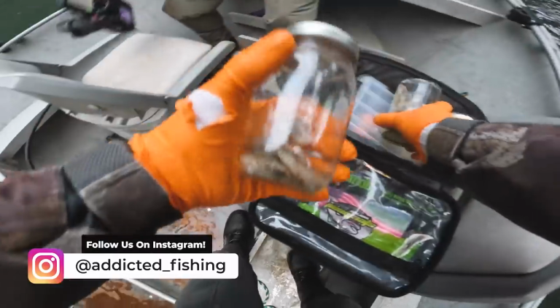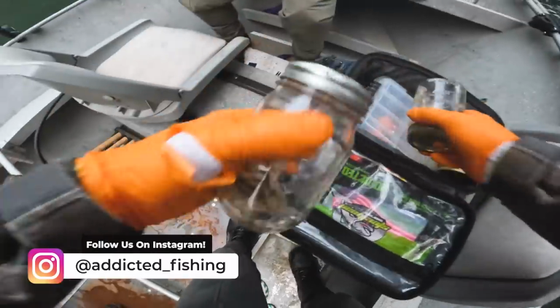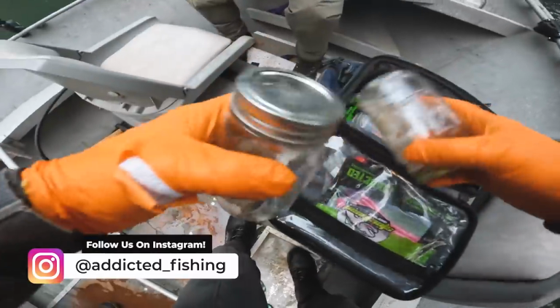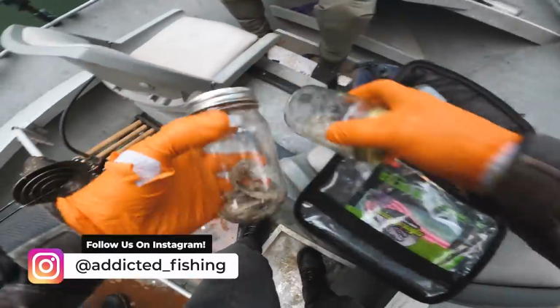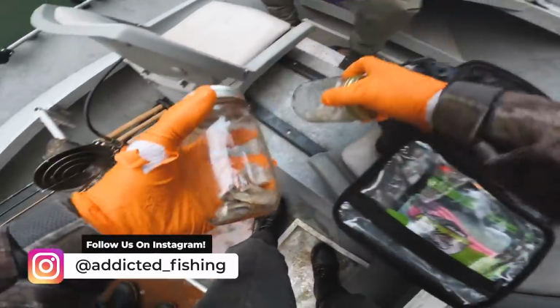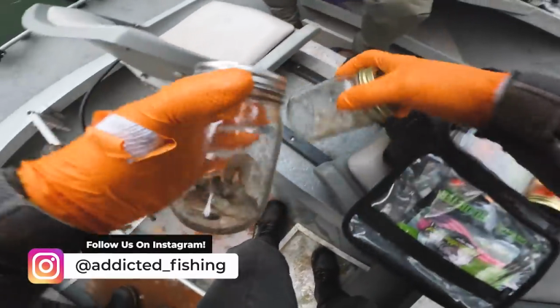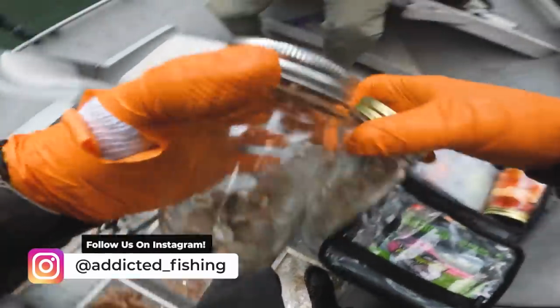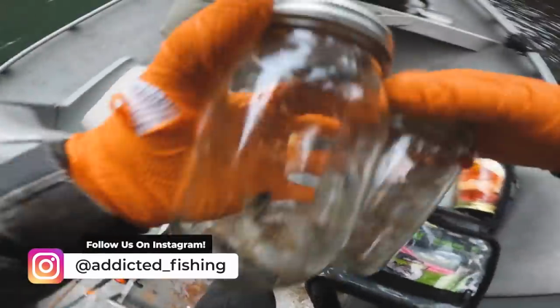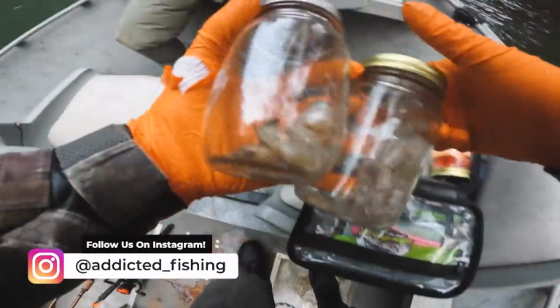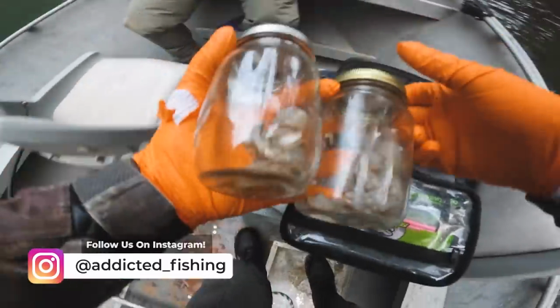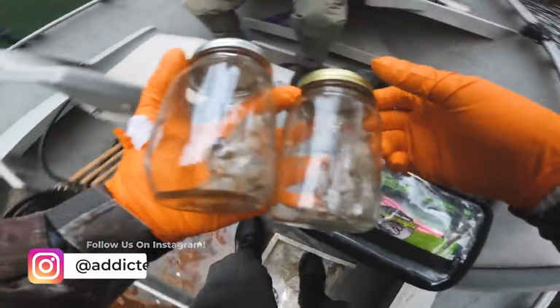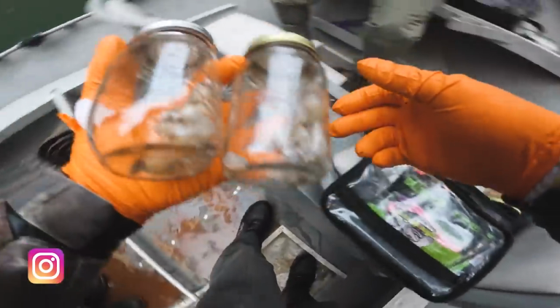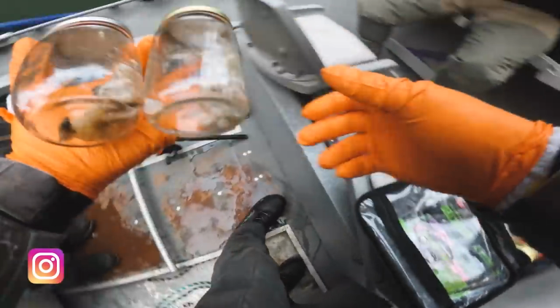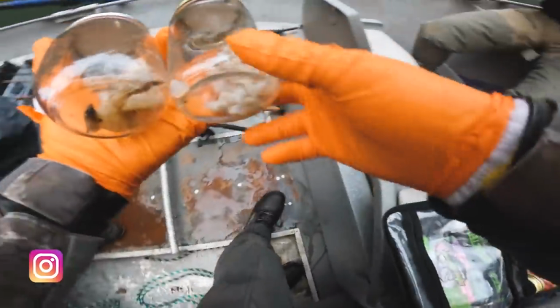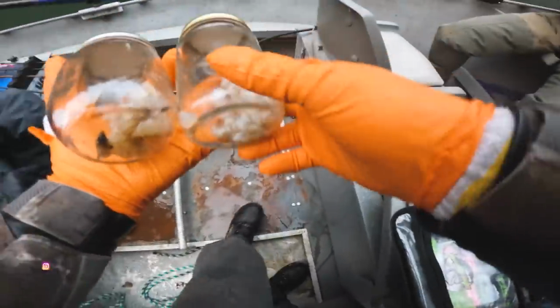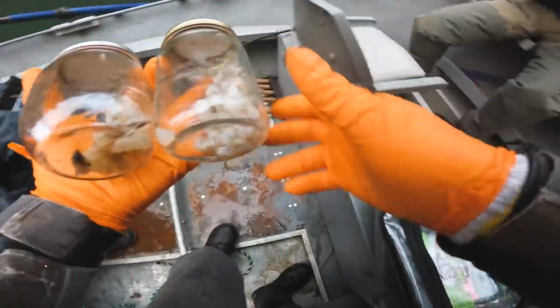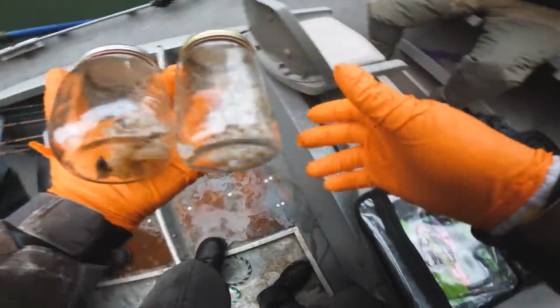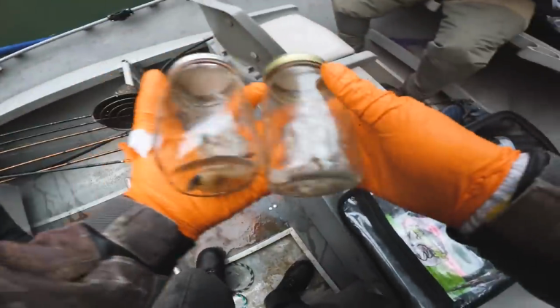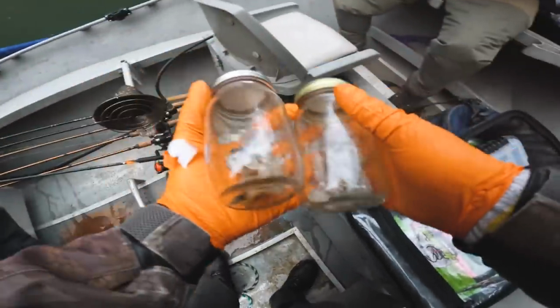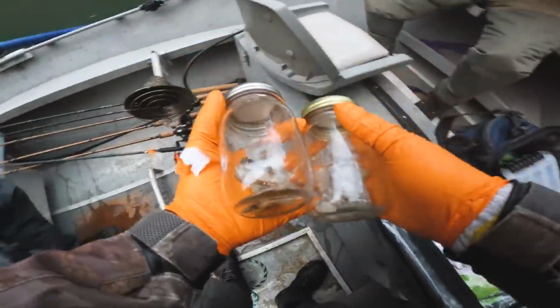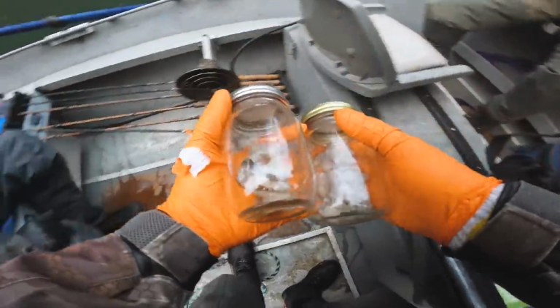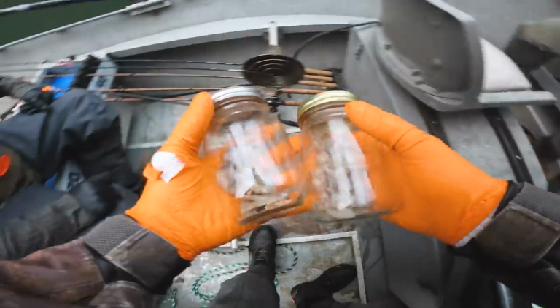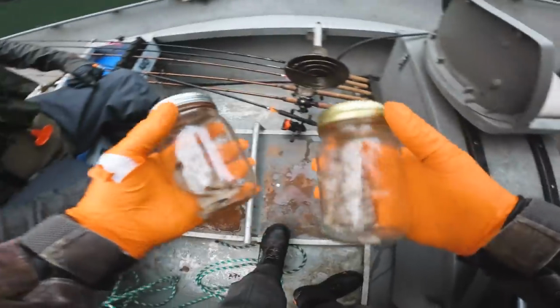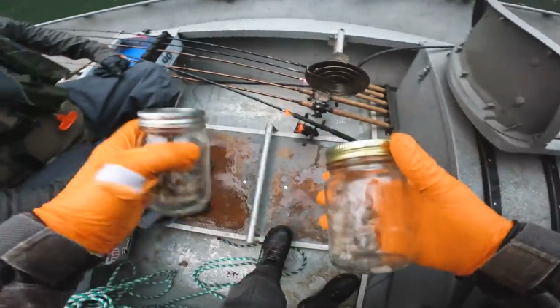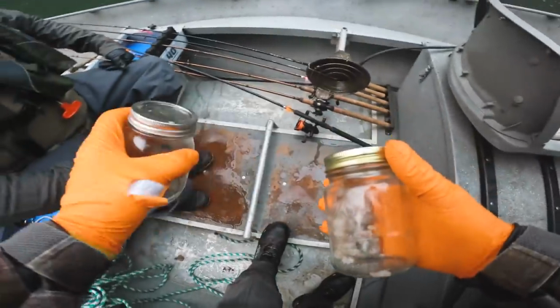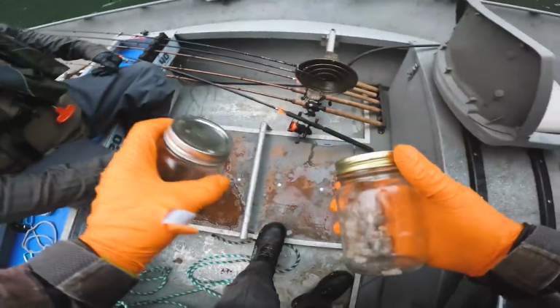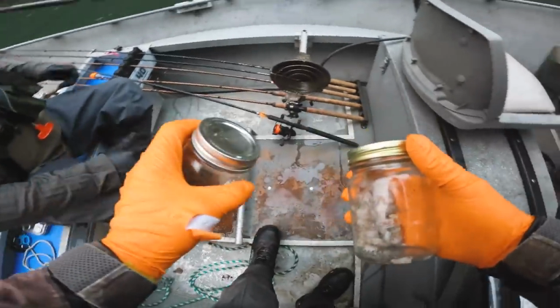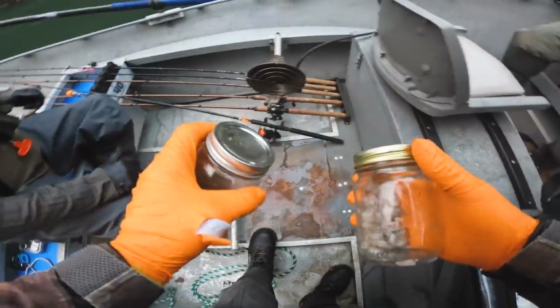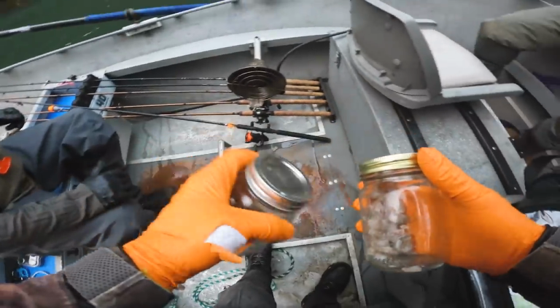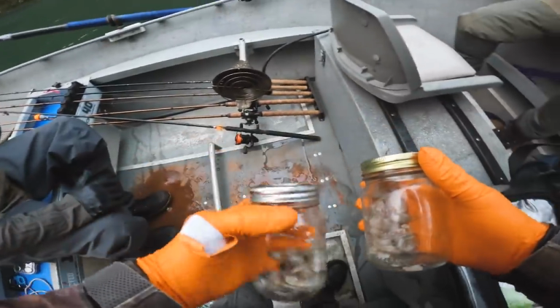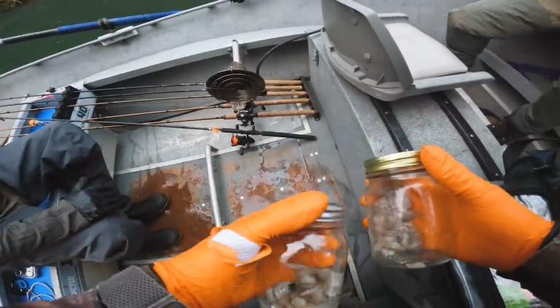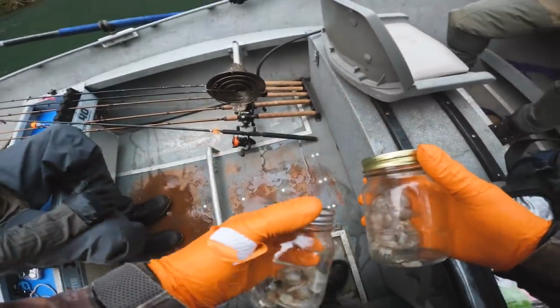Got some bait — going to use a little bait on this river. Do you need any of this stuff for your jigs?